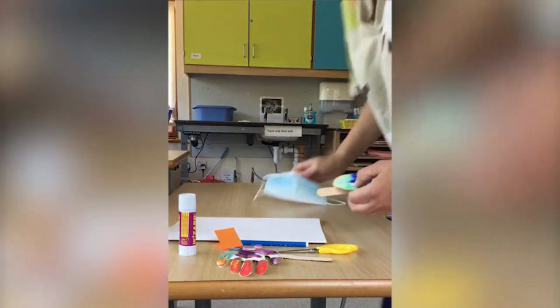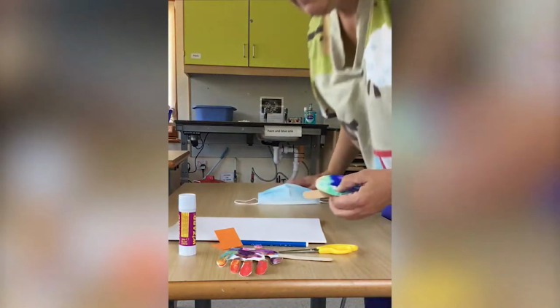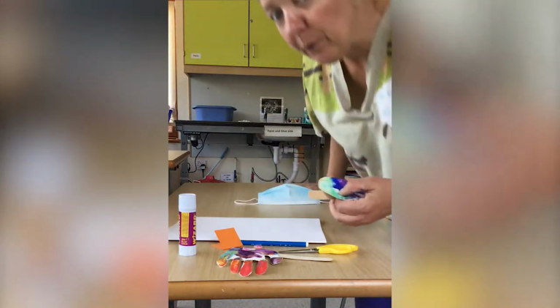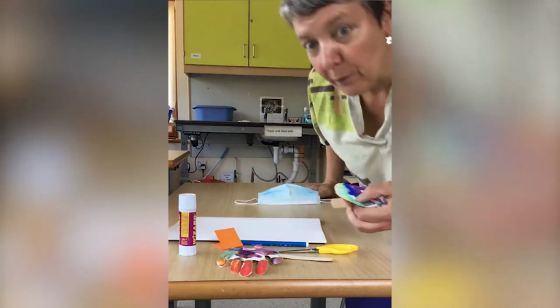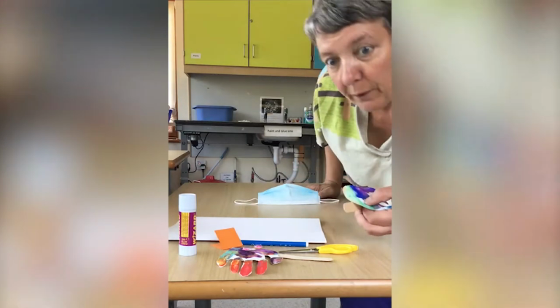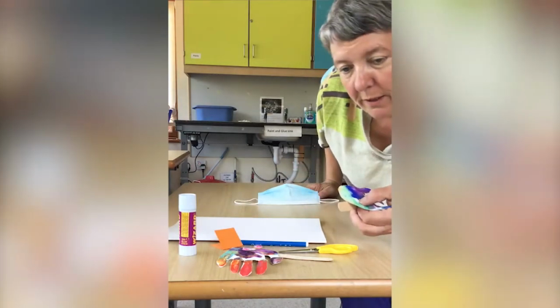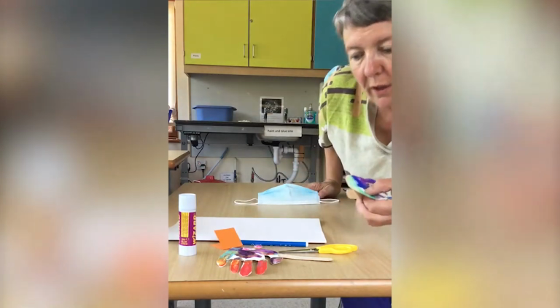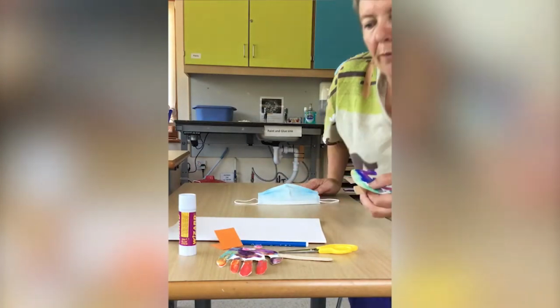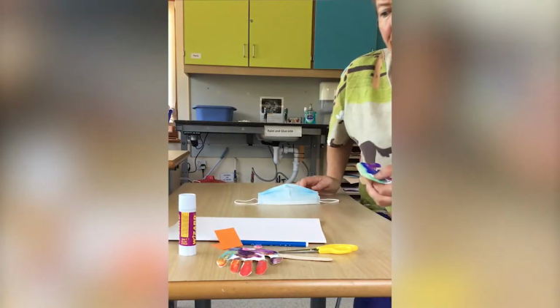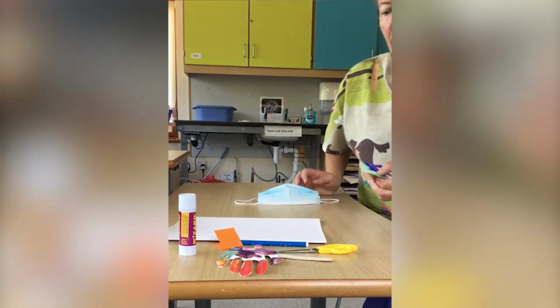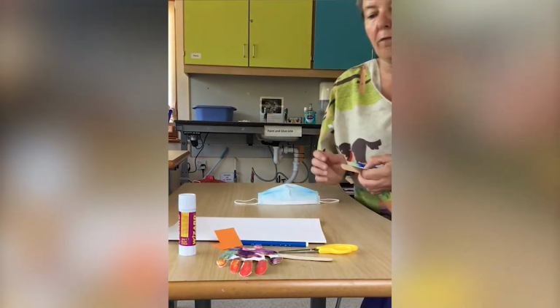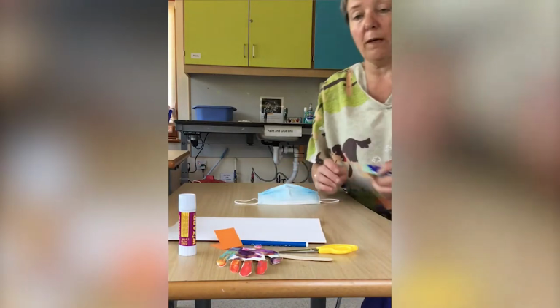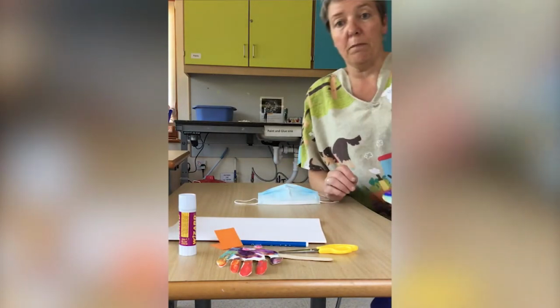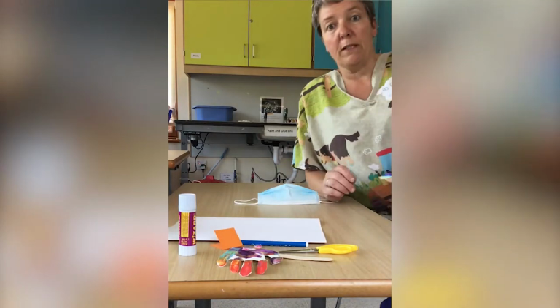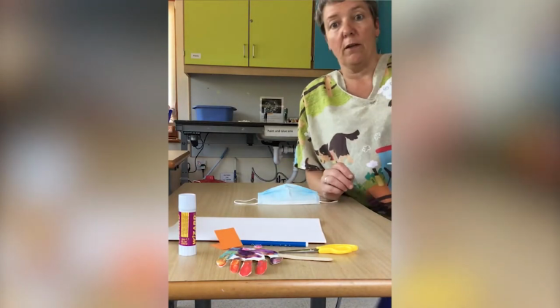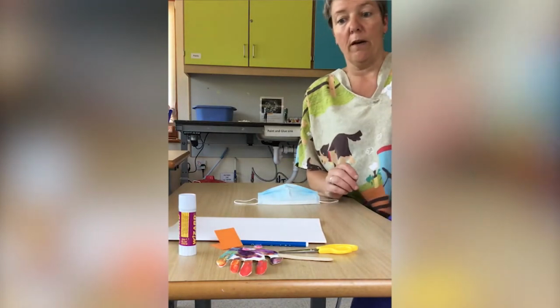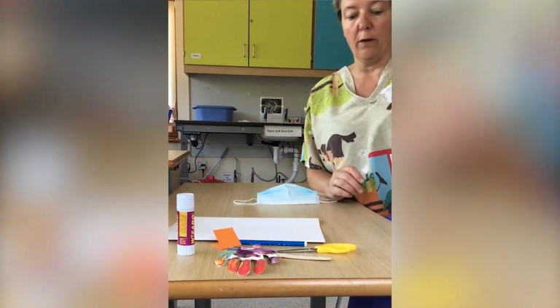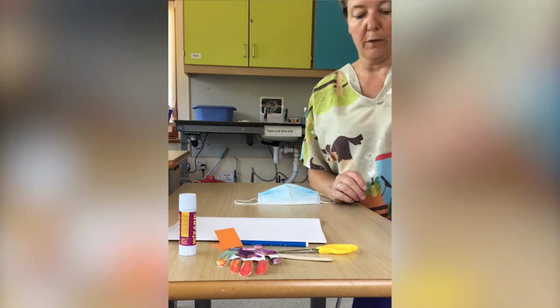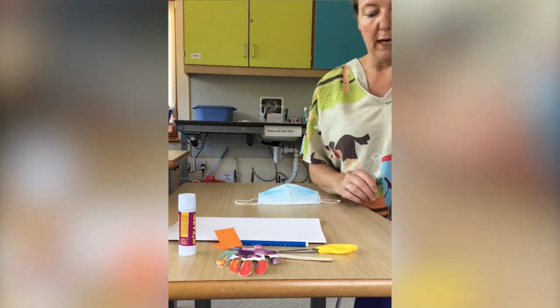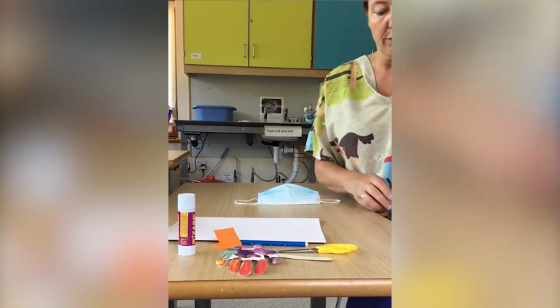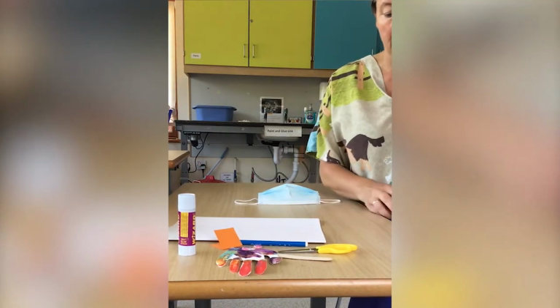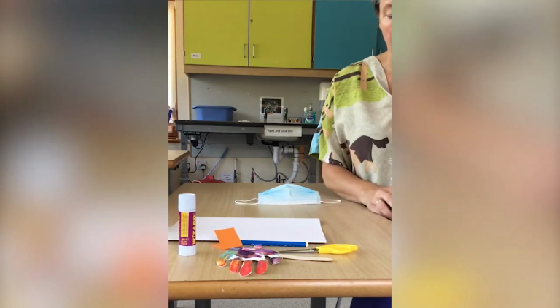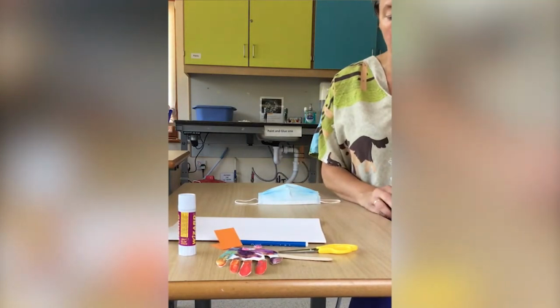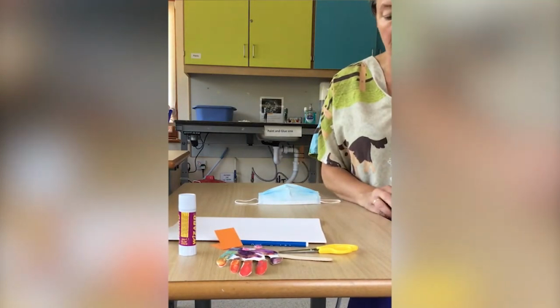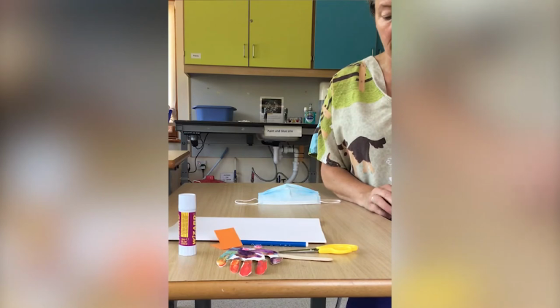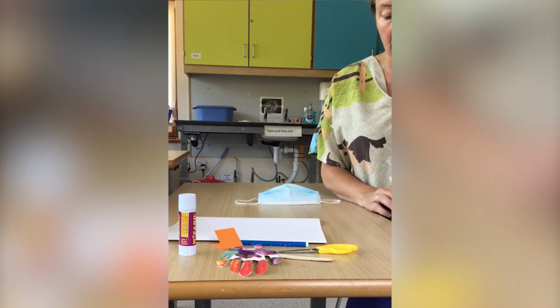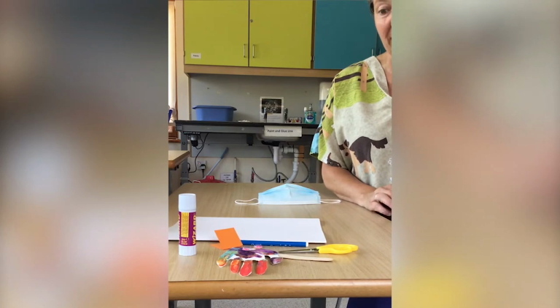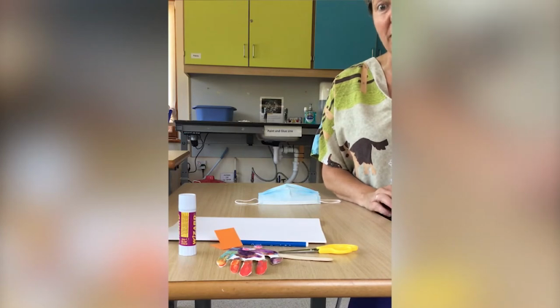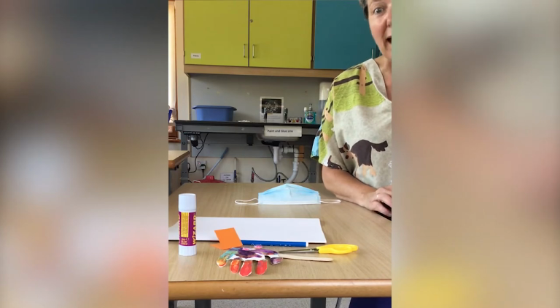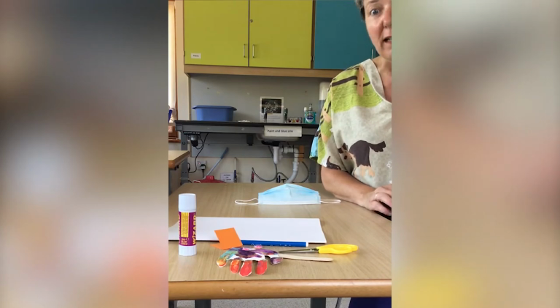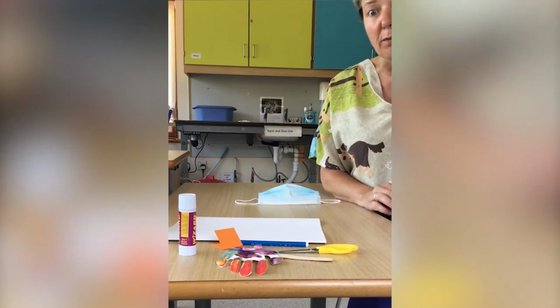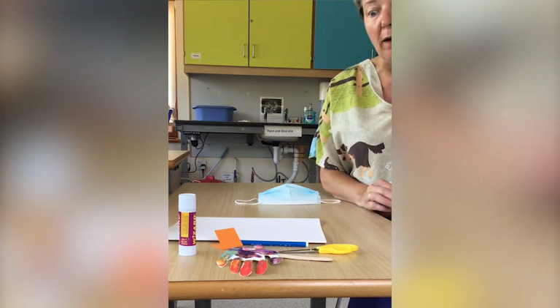Hello! We've really been missing you here at Little Bridge House and obviously in messy play as well.